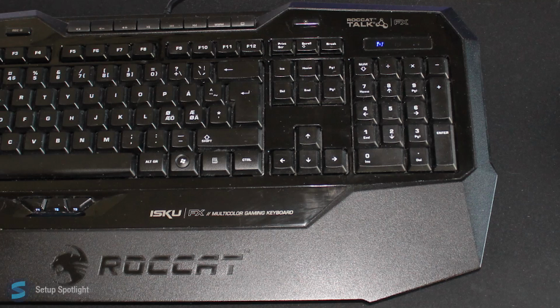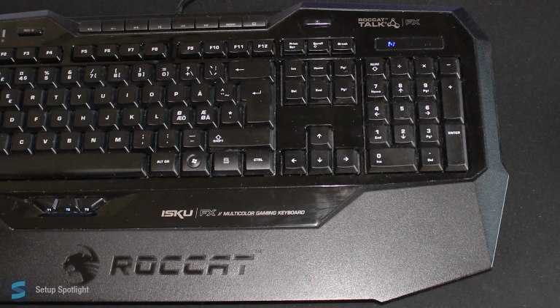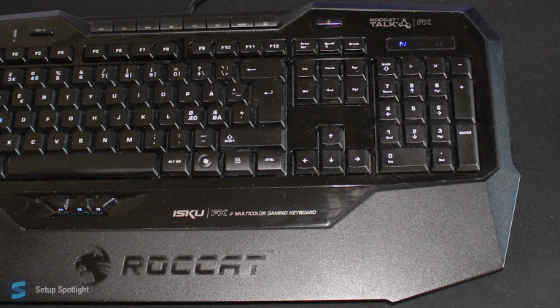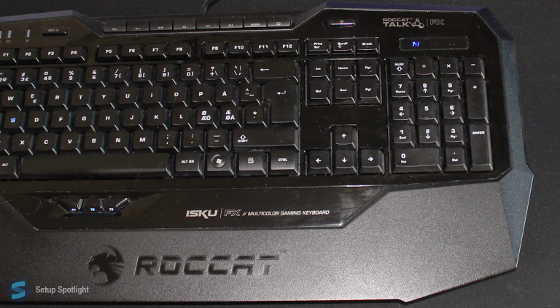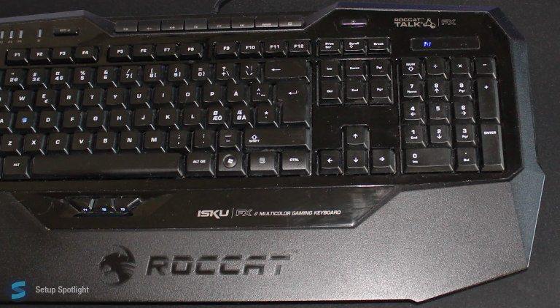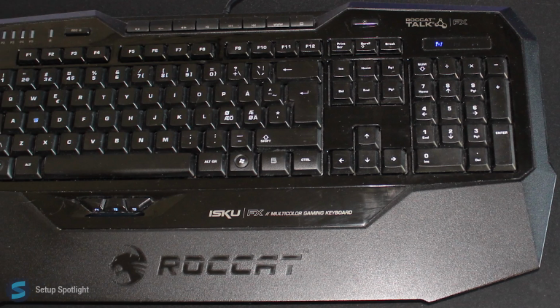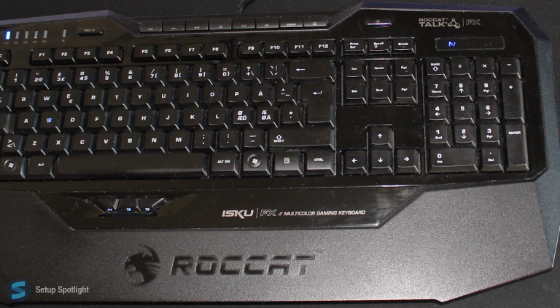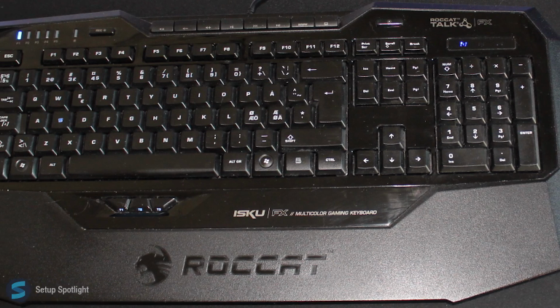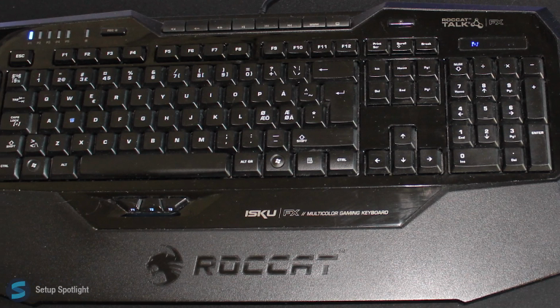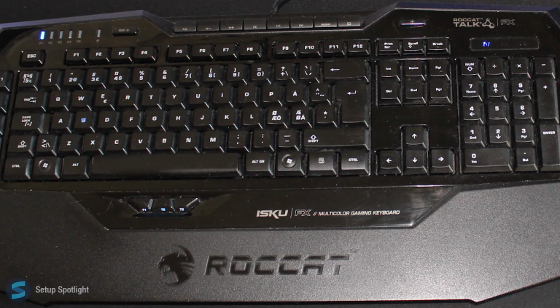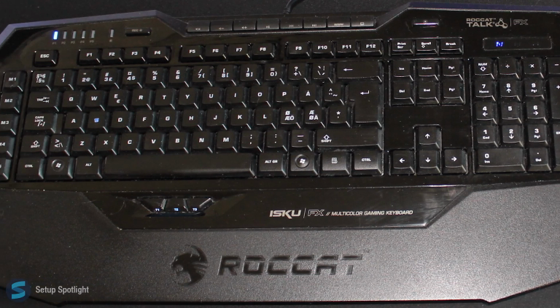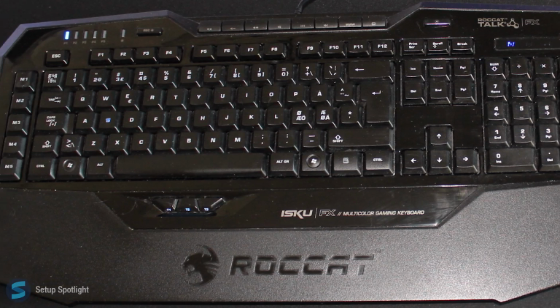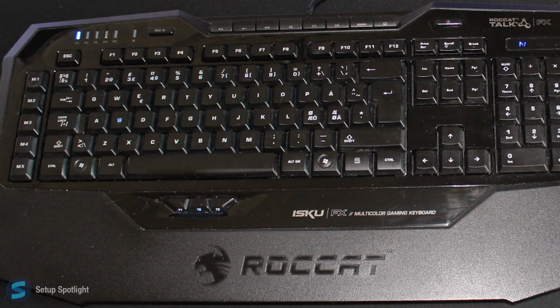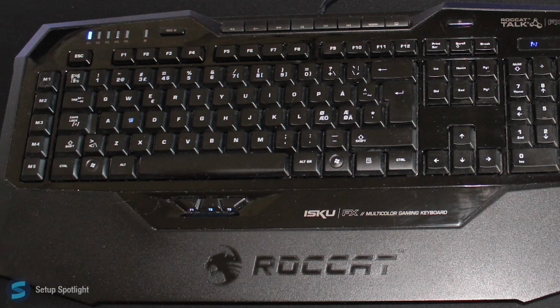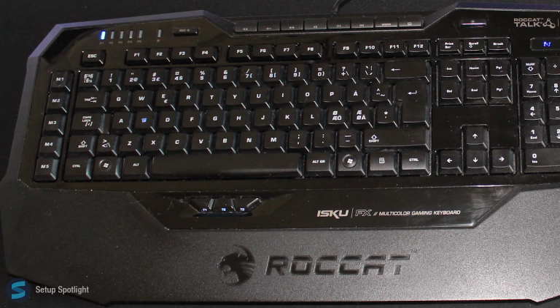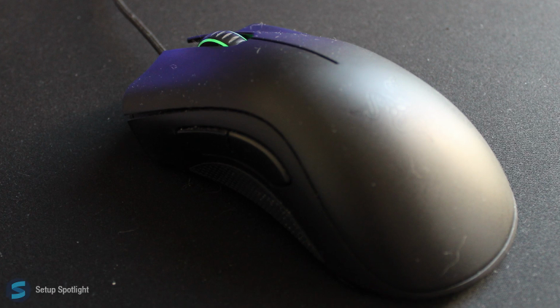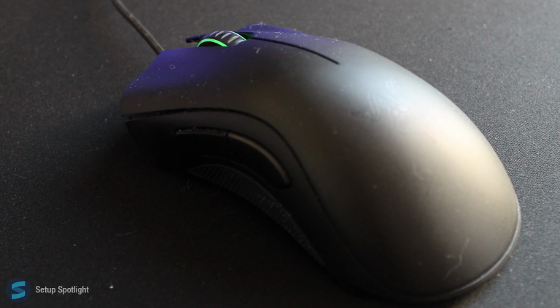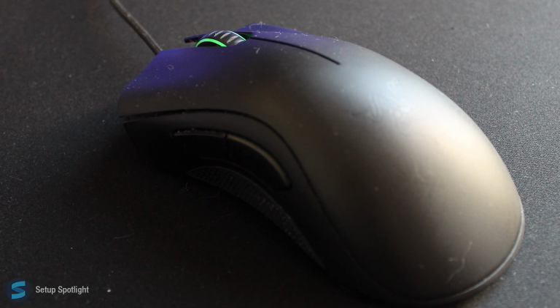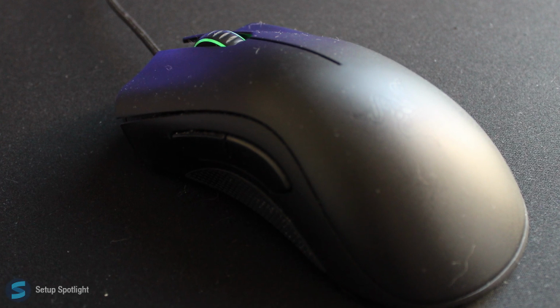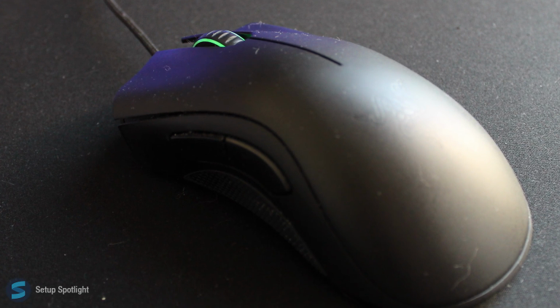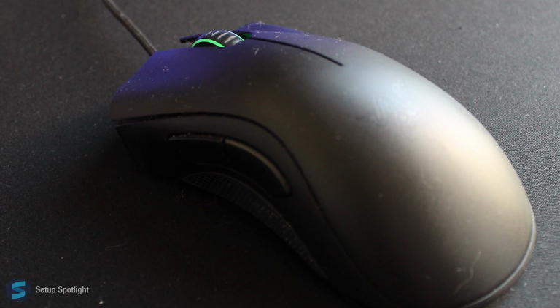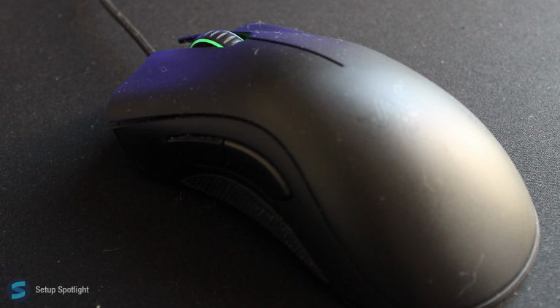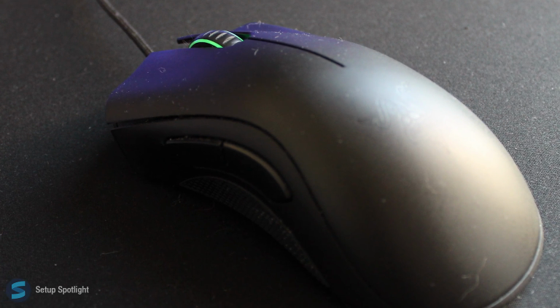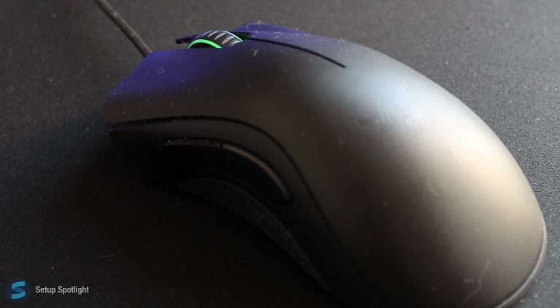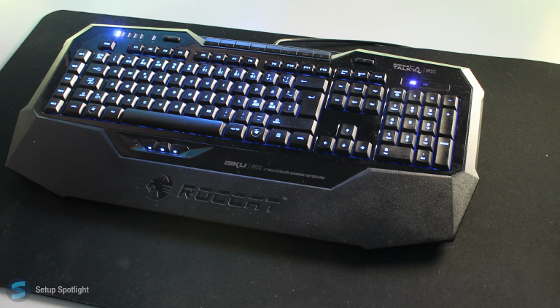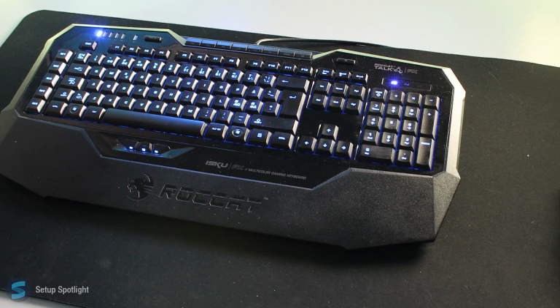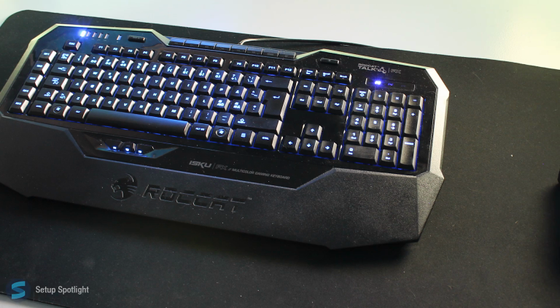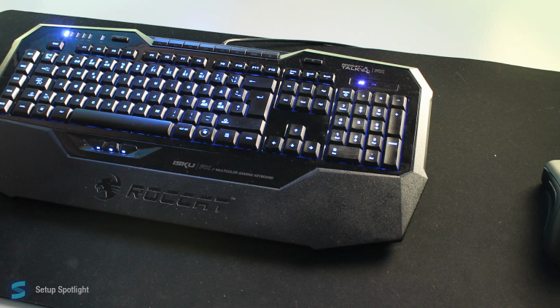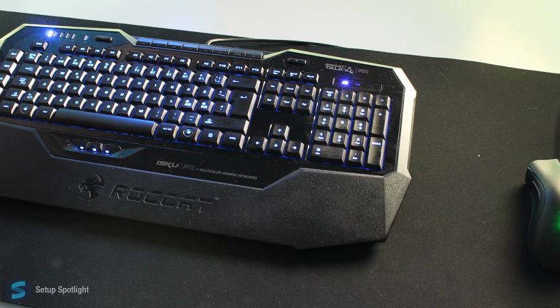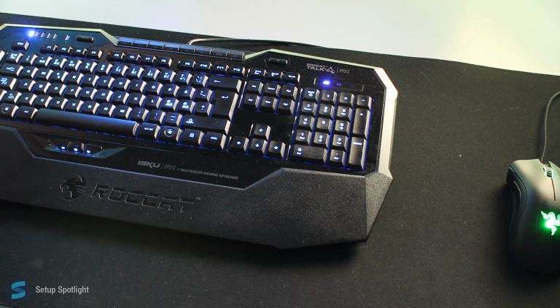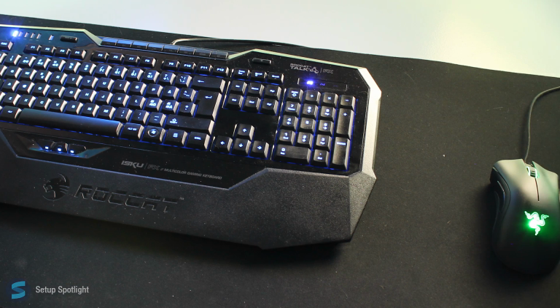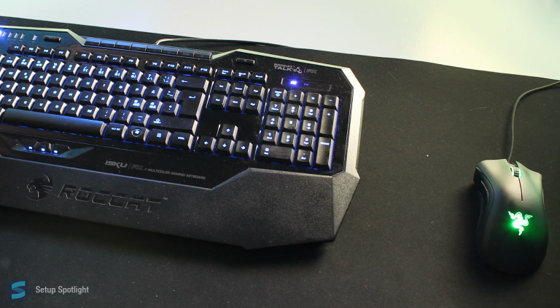Moving on to his peripherals, he's using the Roccat Isku FX keyboard and the Razer DeathAdder mouse that sits on a SteelSeries XXL gaming mousepad.